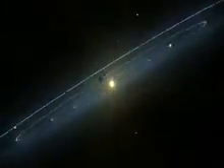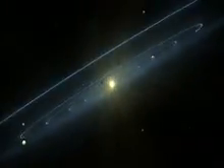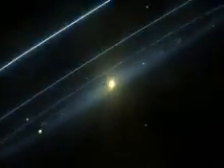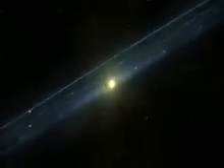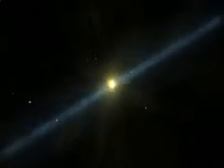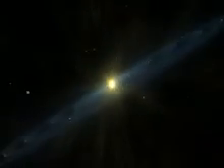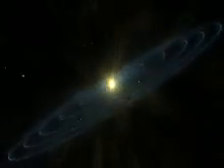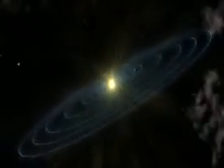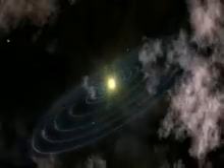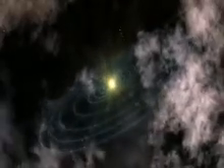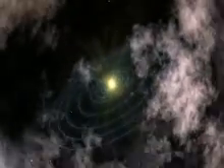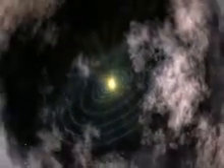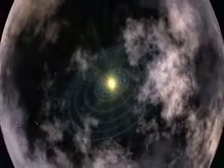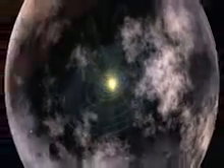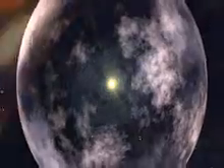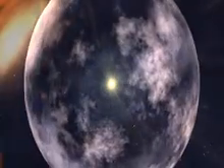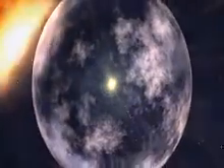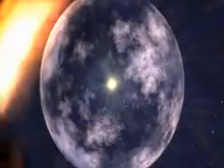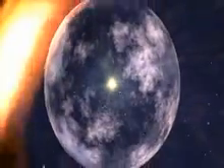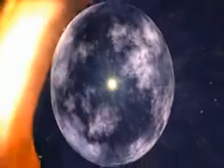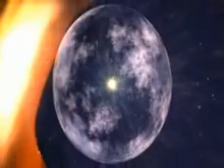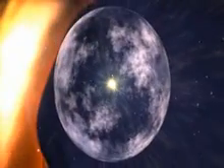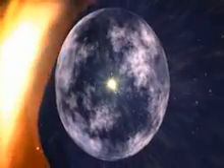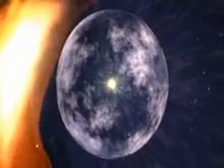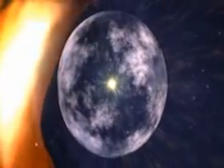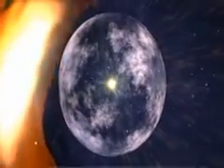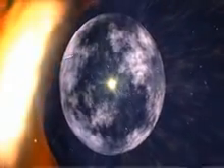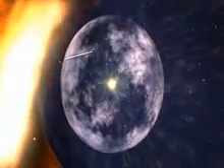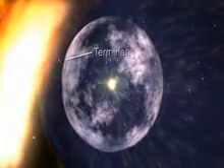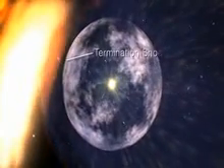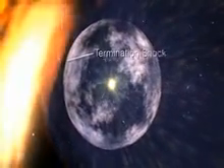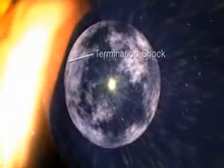As the solar wind travels out from the Sun, it pushes against the galactic medium and abruptly slows down. This is called the termination shock.